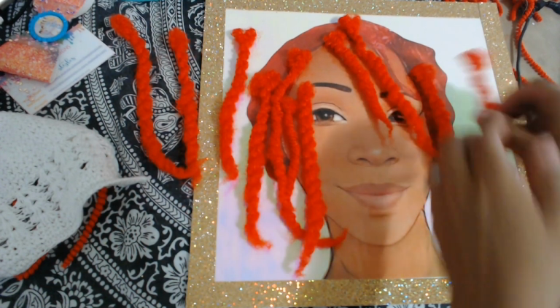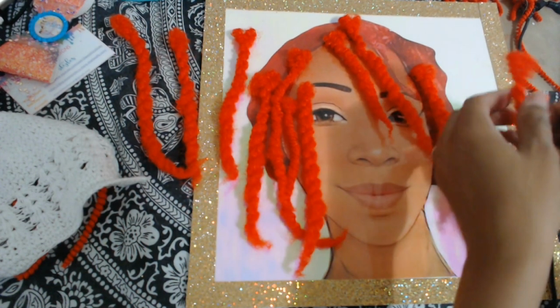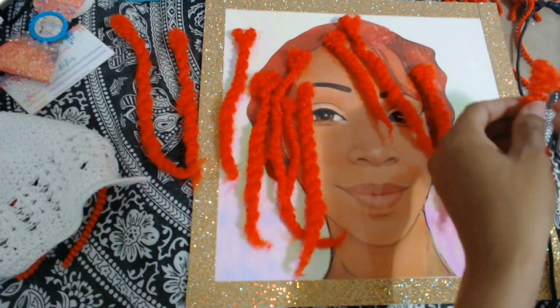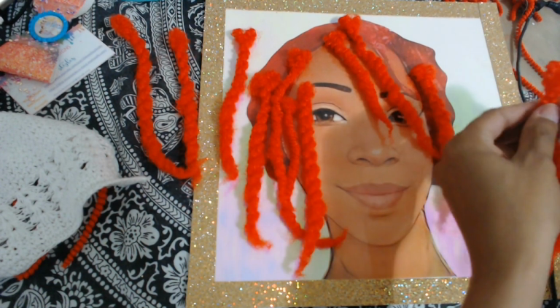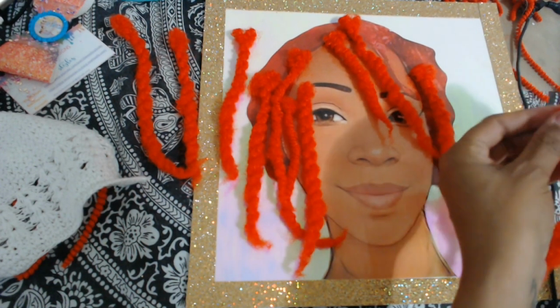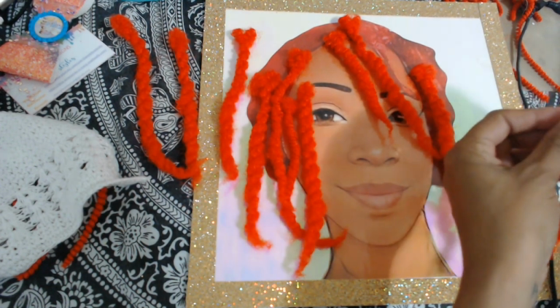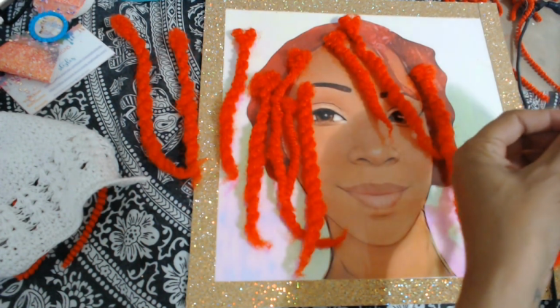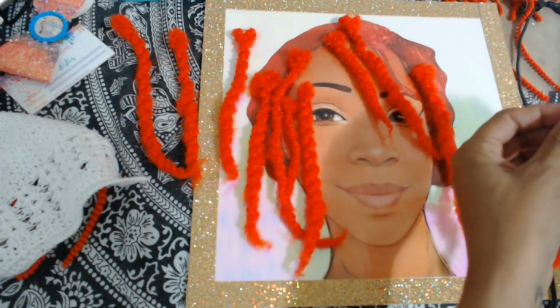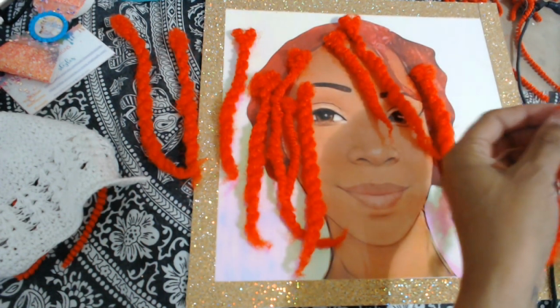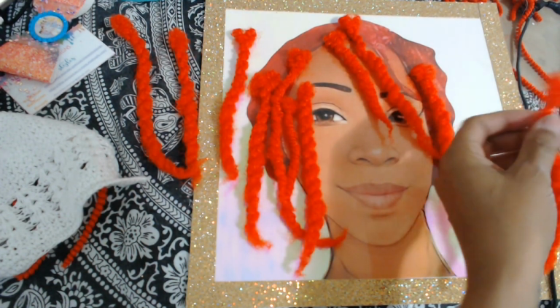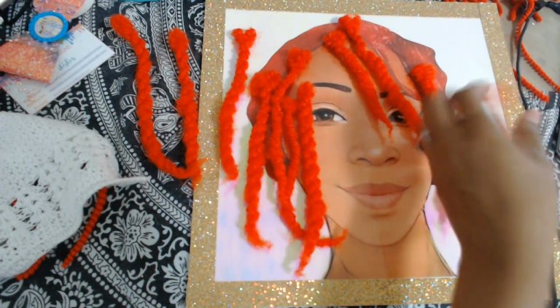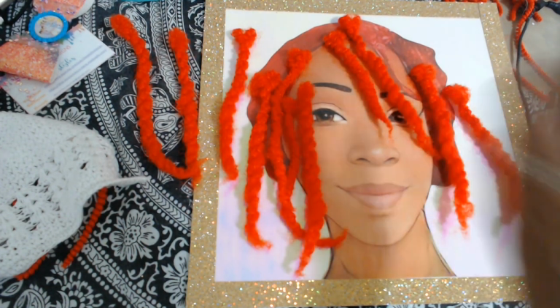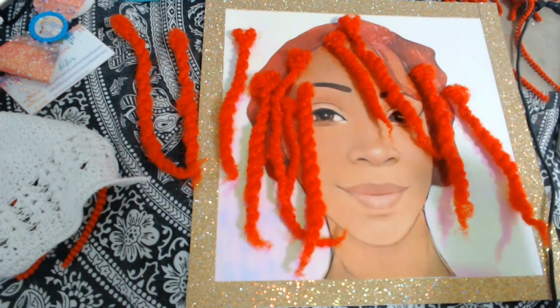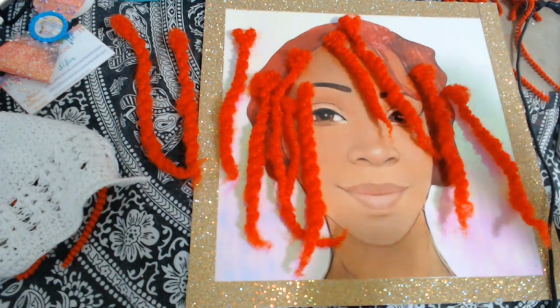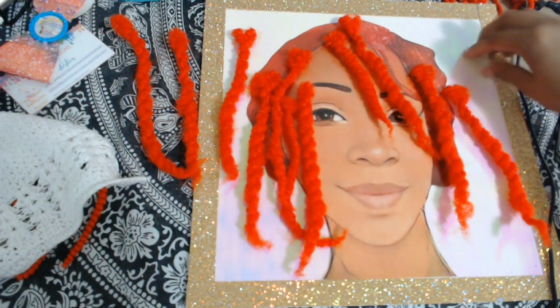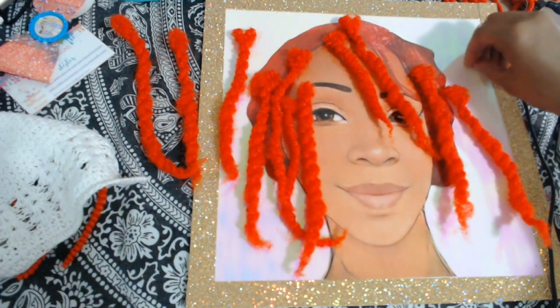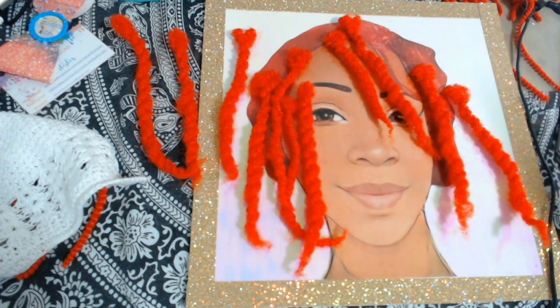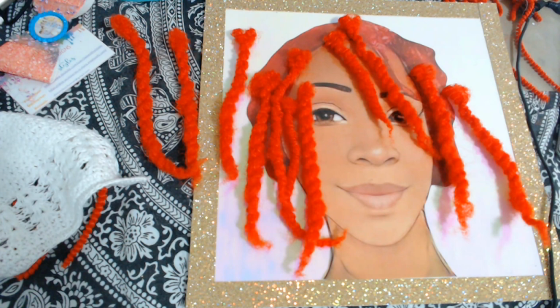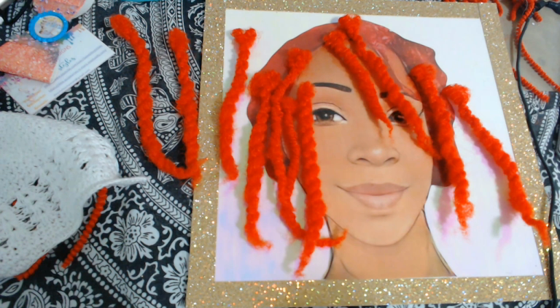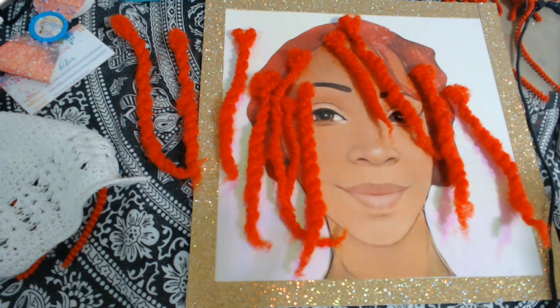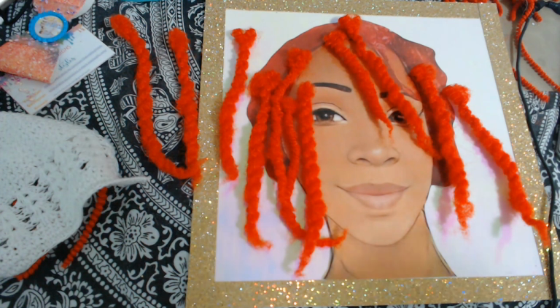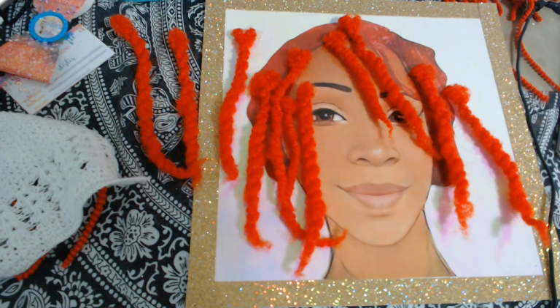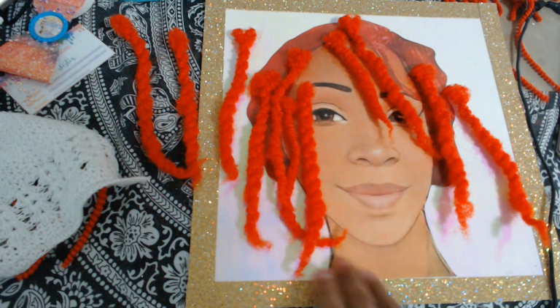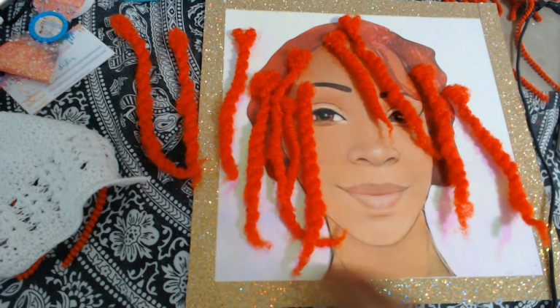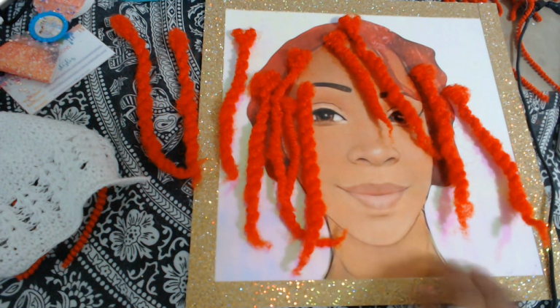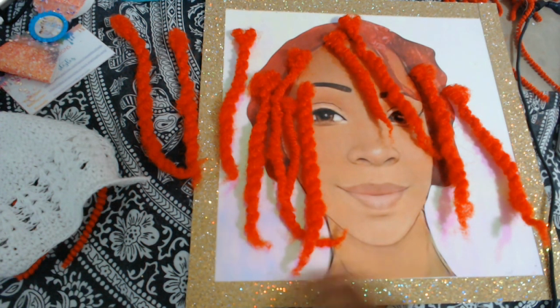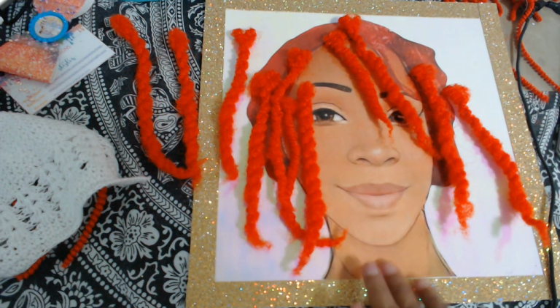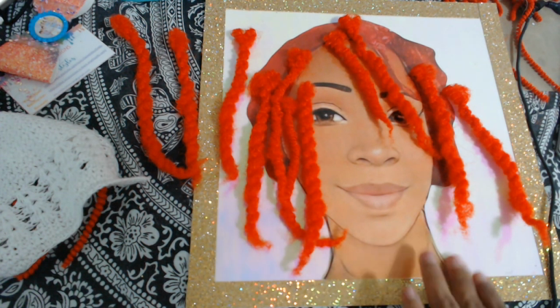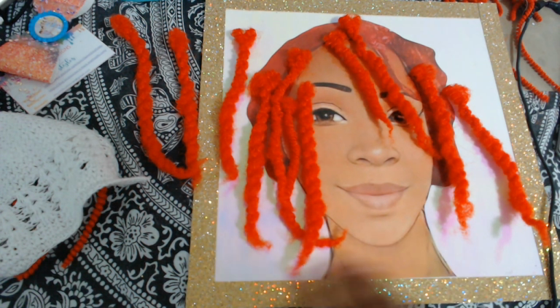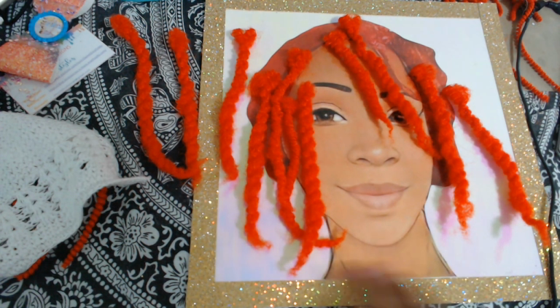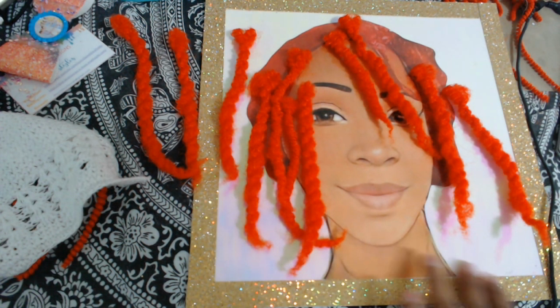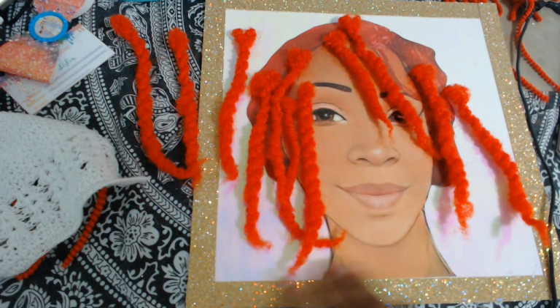And then you know, I put her some earrings on. And maybe something down here — I don't know. She needs some help, something.